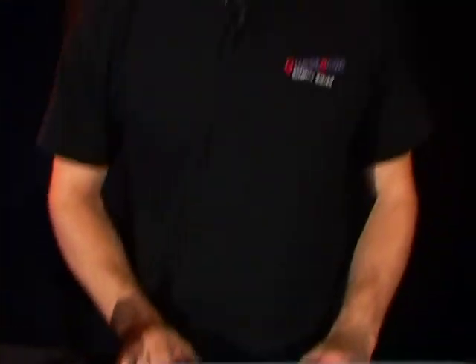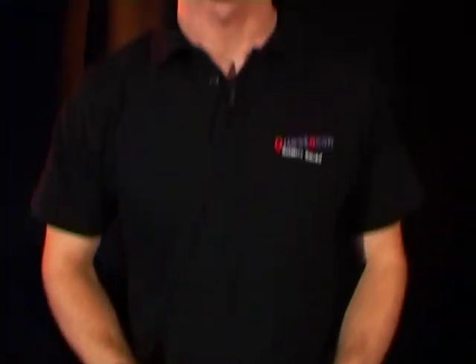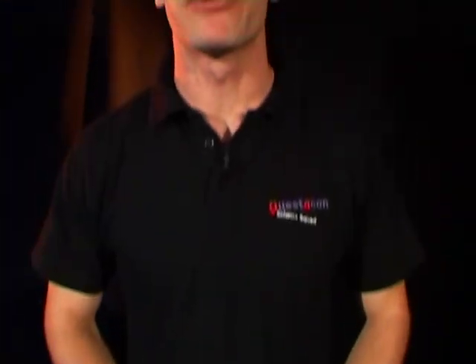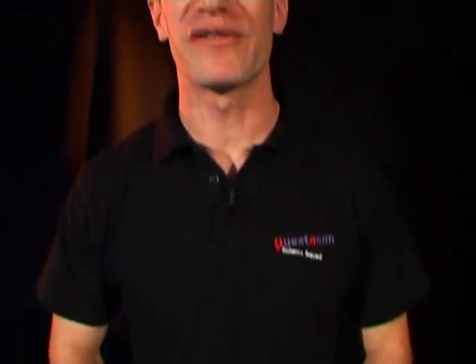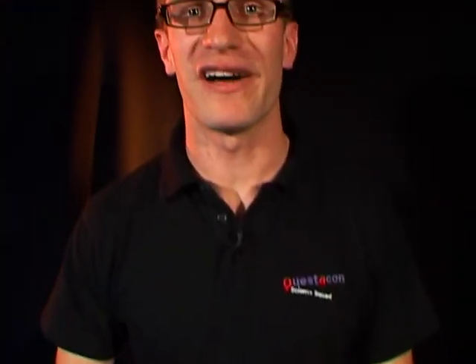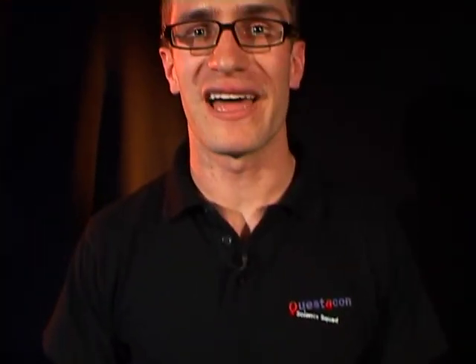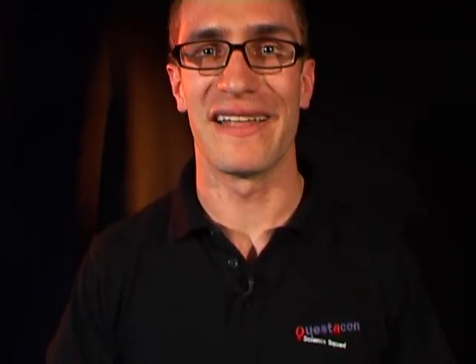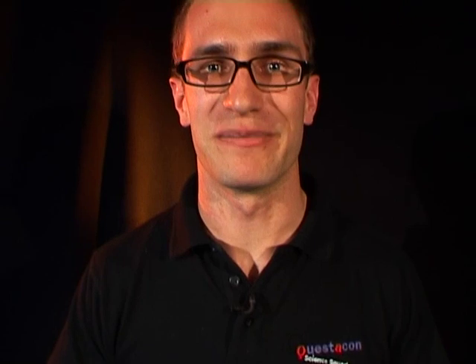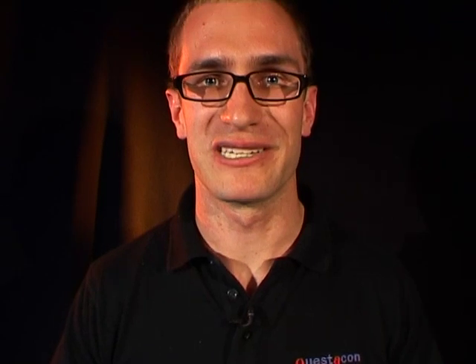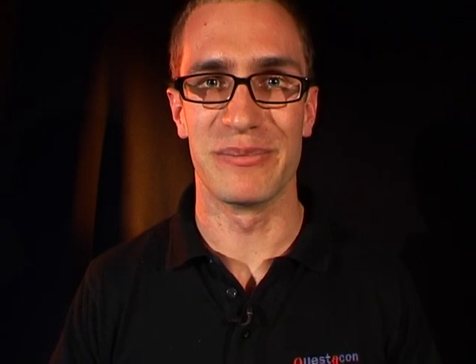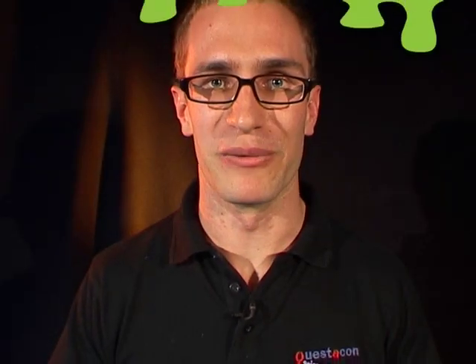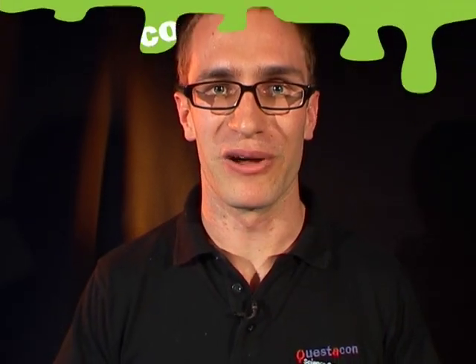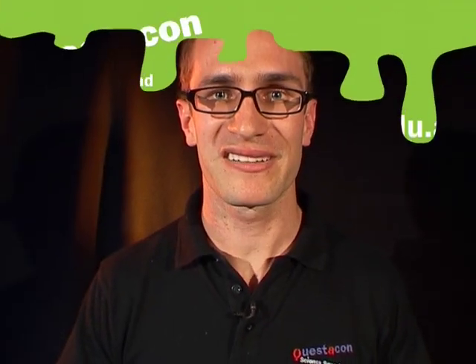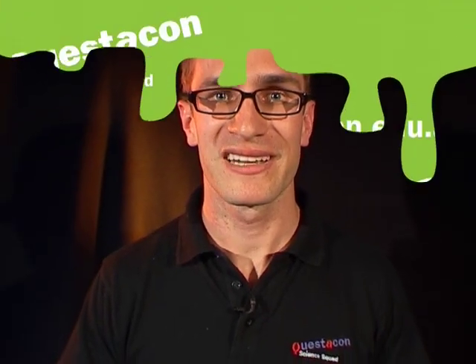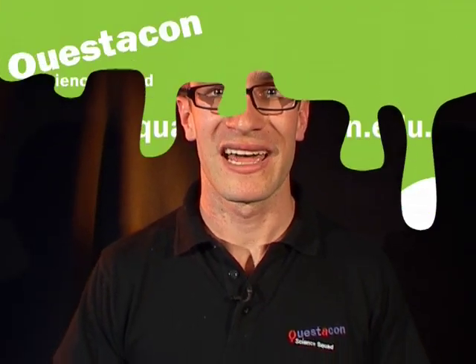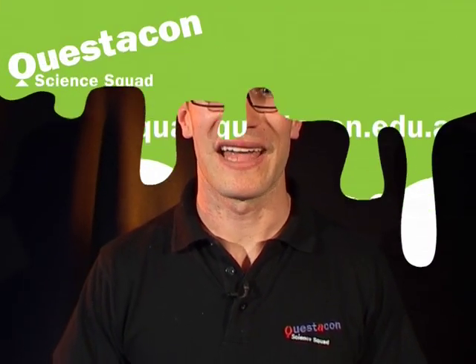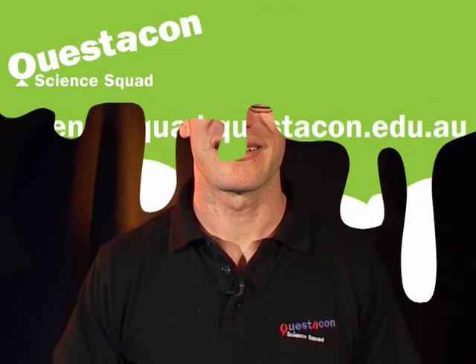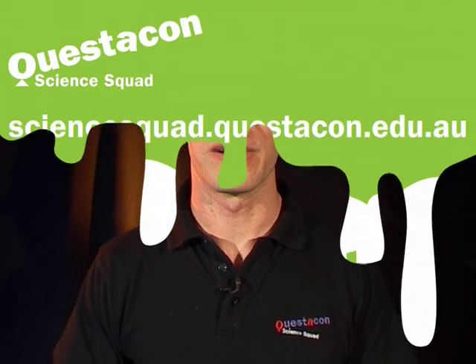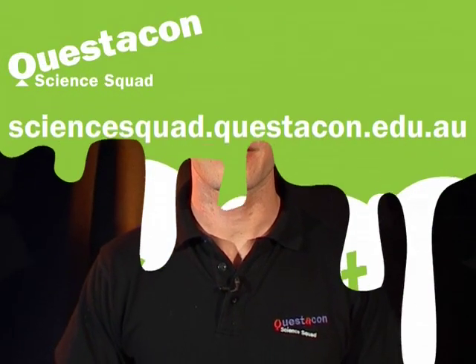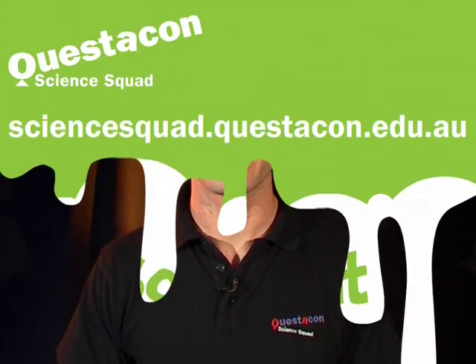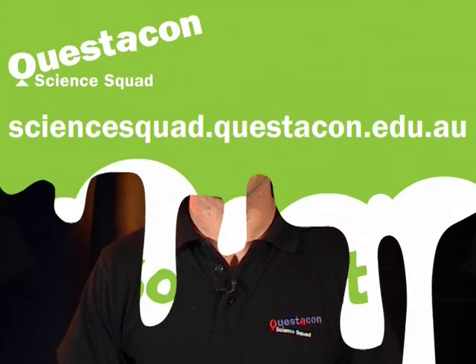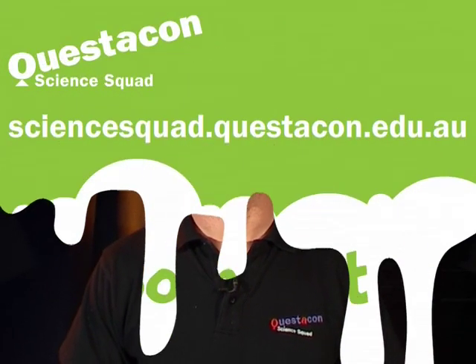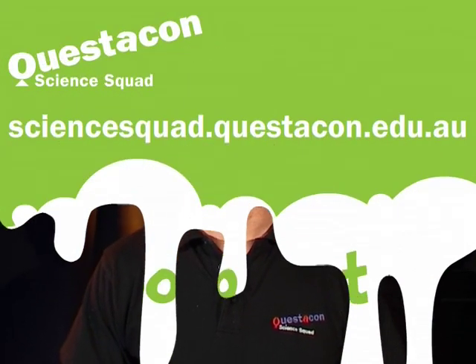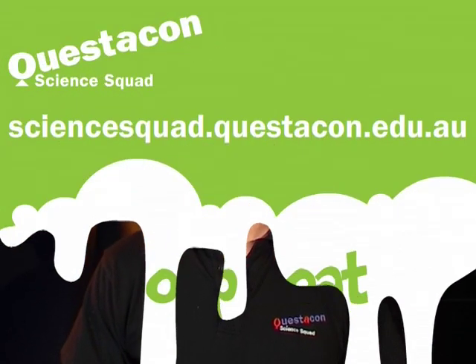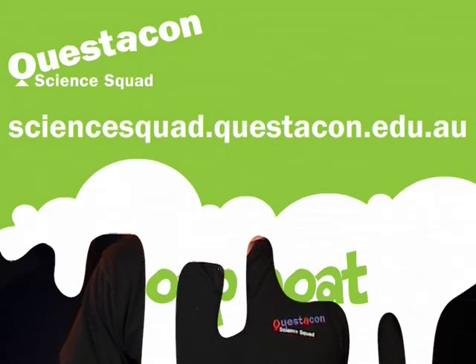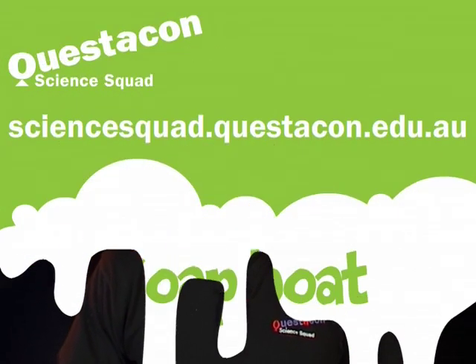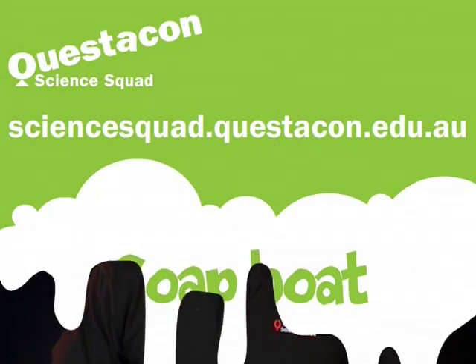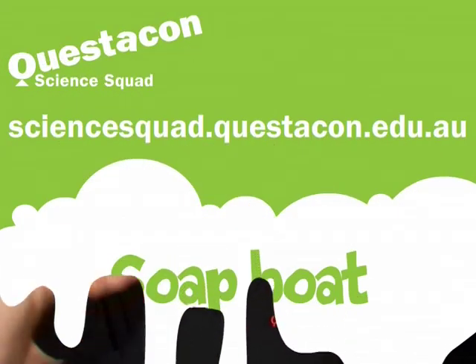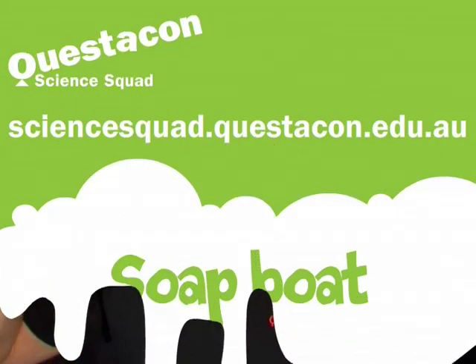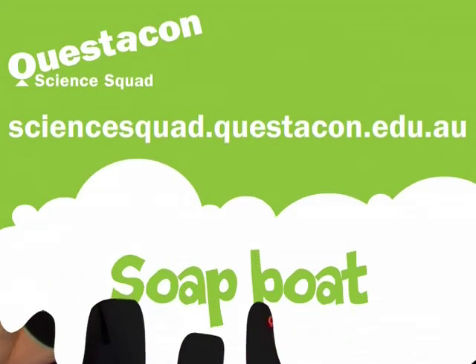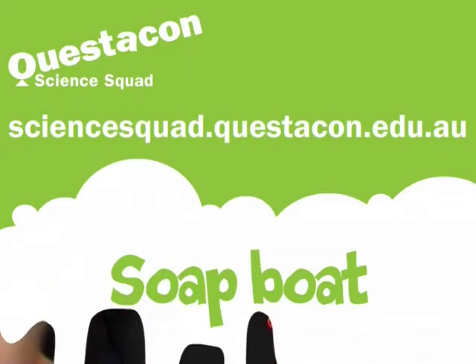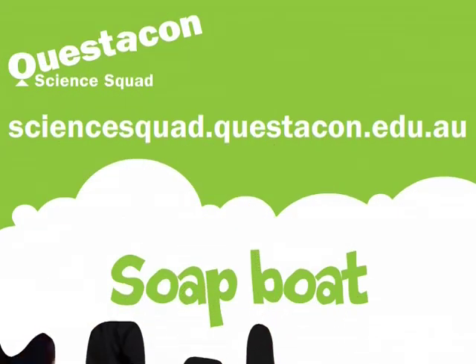If you want to find out how this miniature boat works, head to the Questacon Science Squad website. Catch you next time.